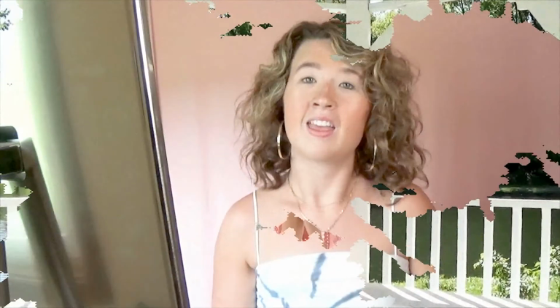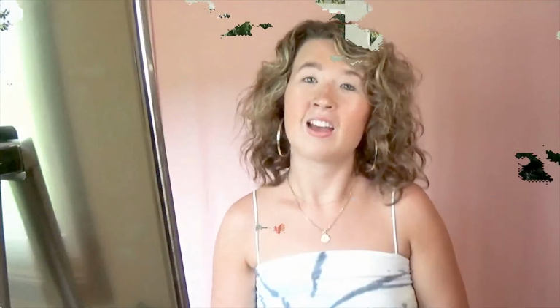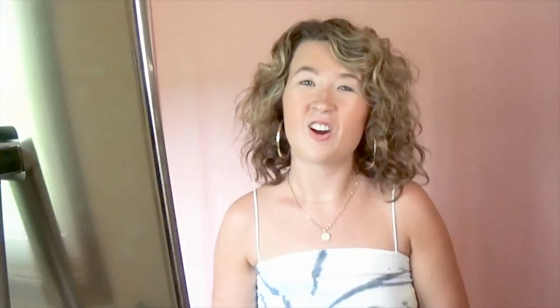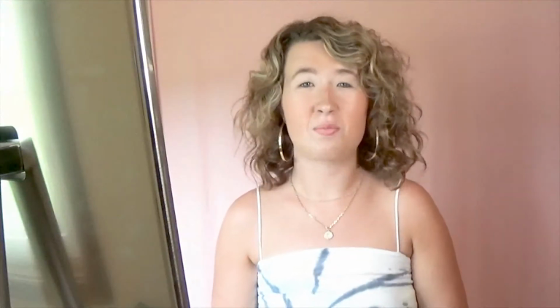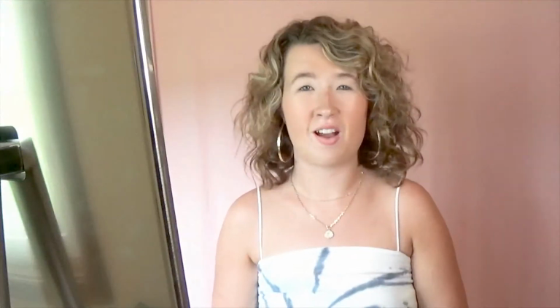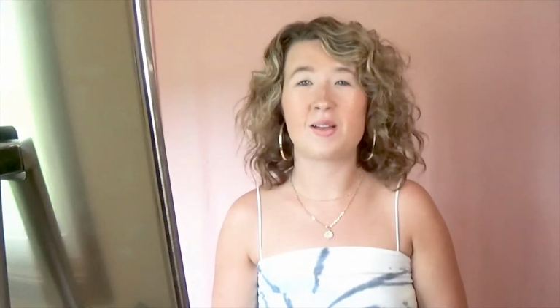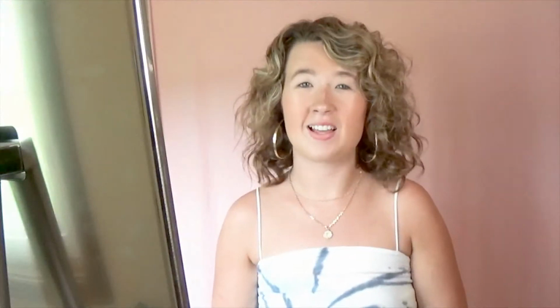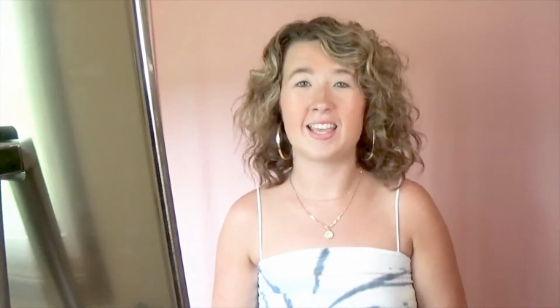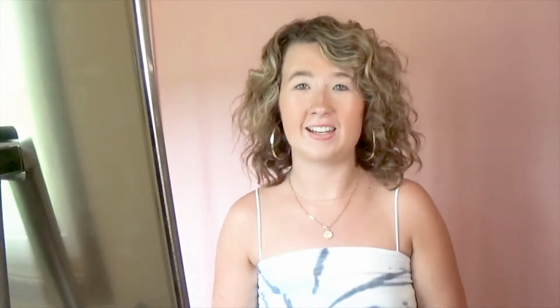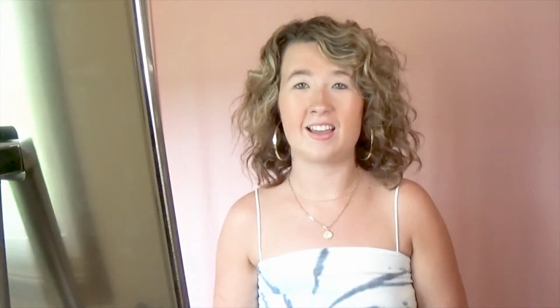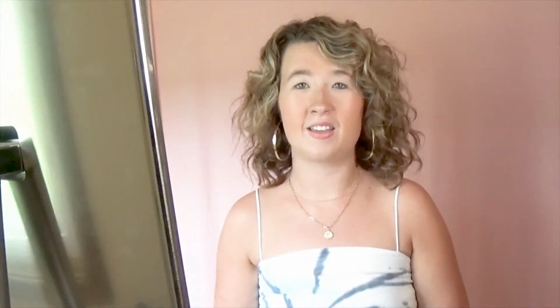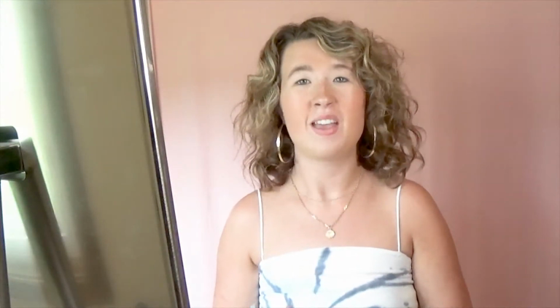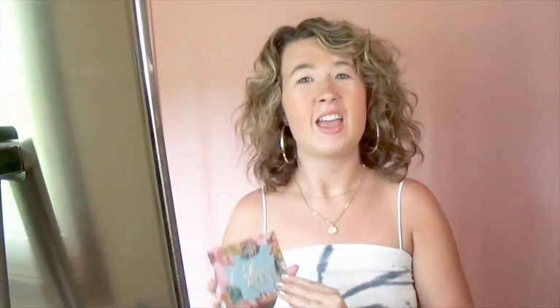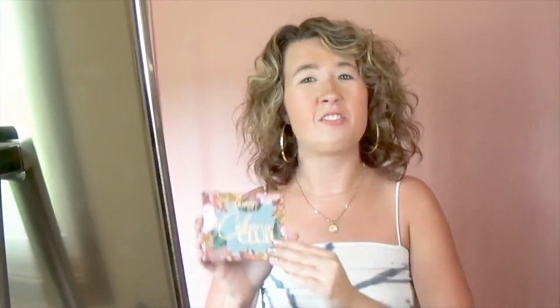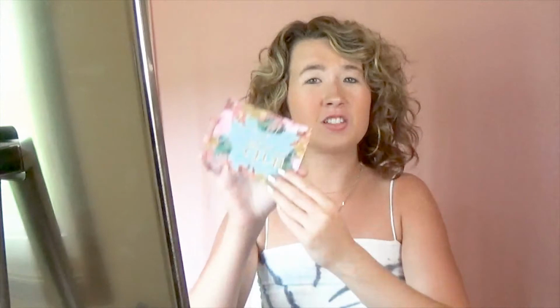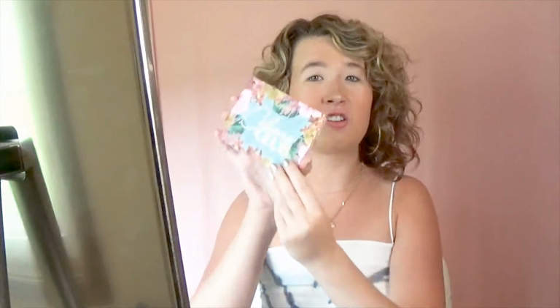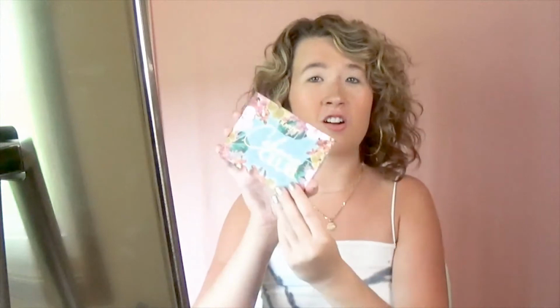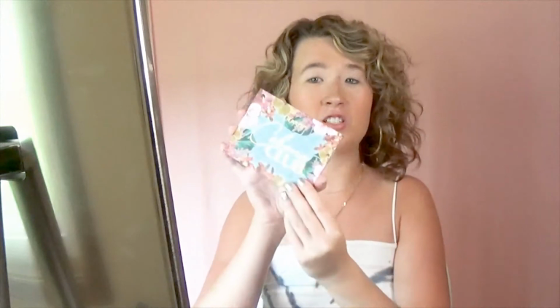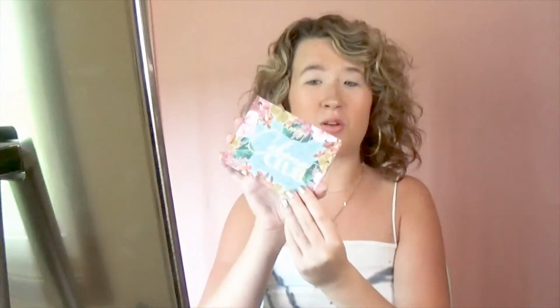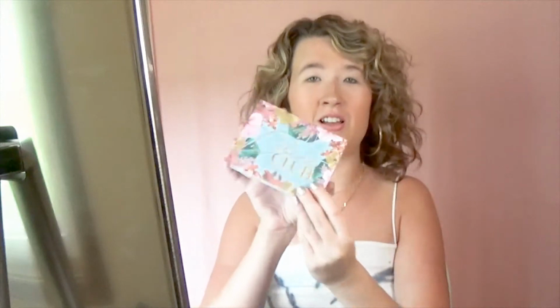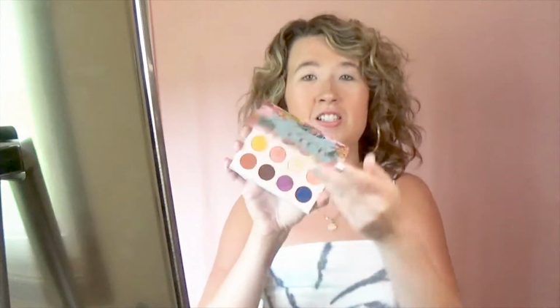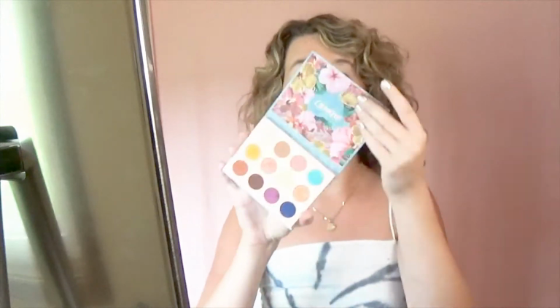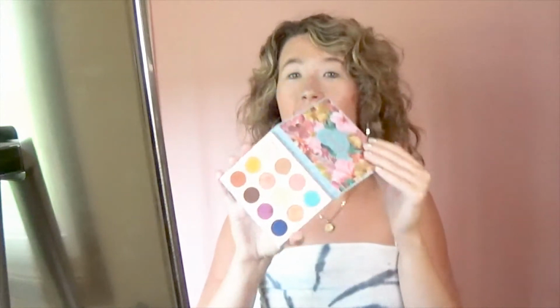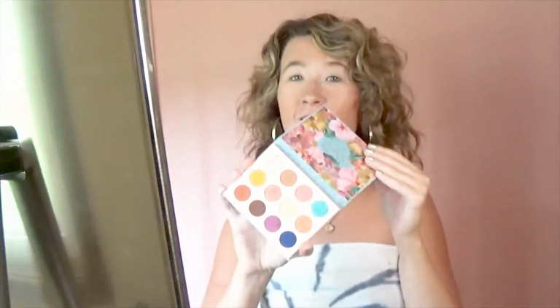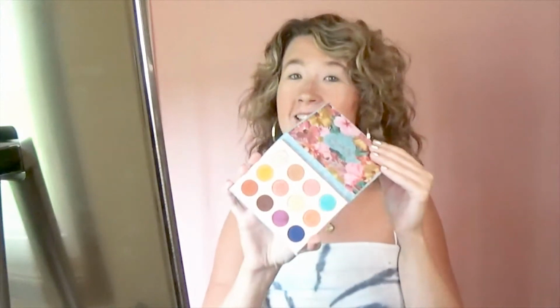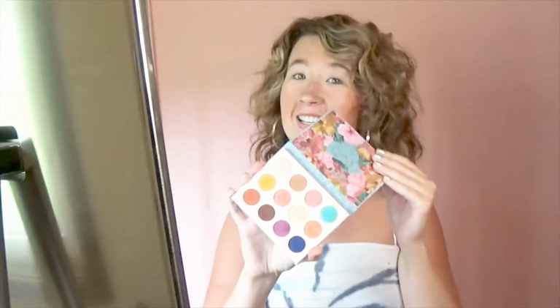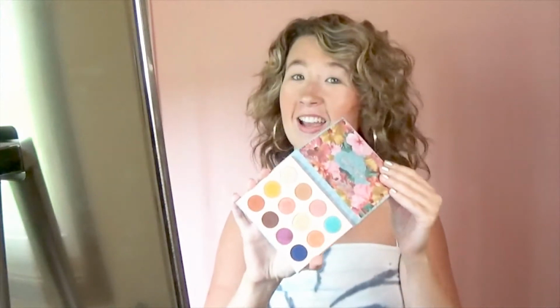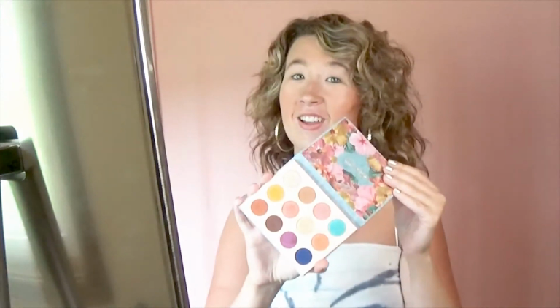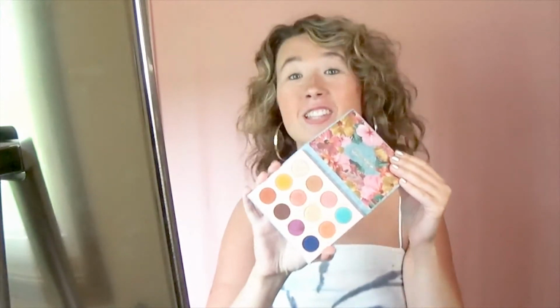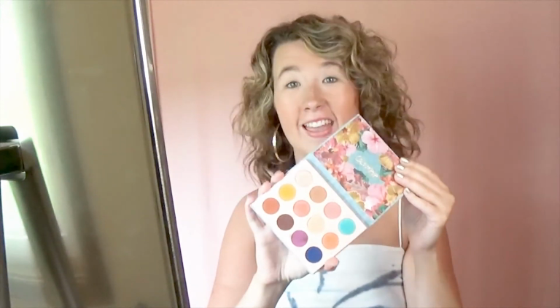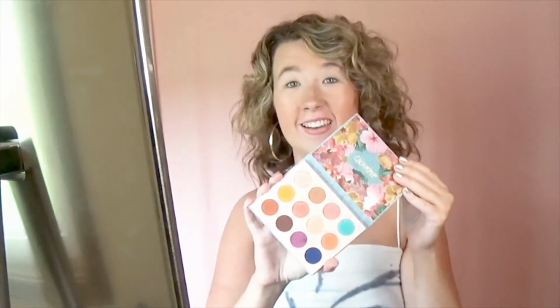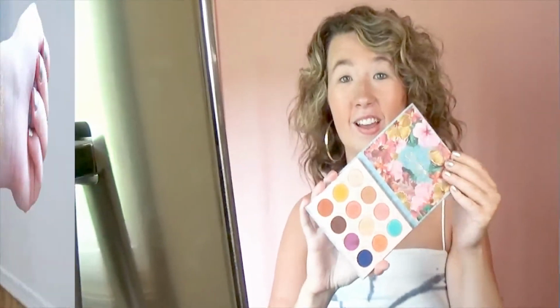I've already primed my eyes ahead of time, and I've also already swatched all these eyeshadows ahead of time.